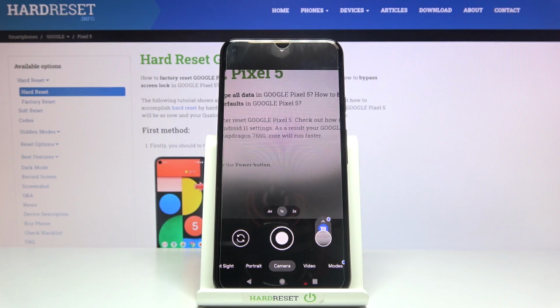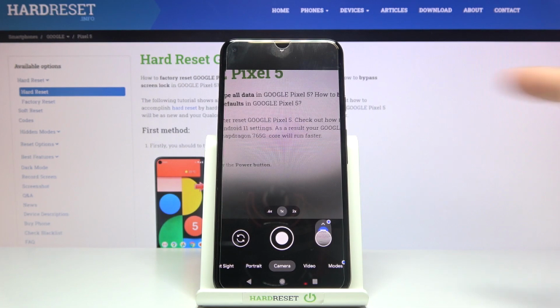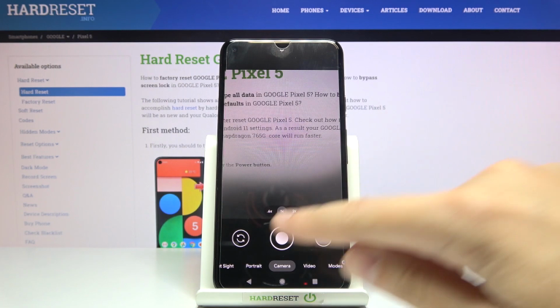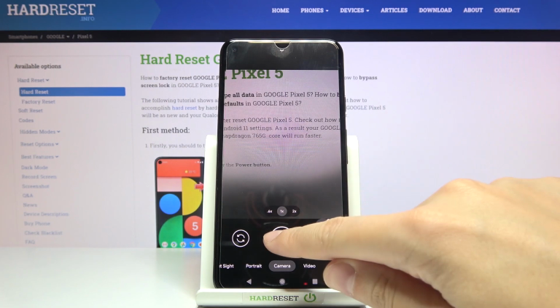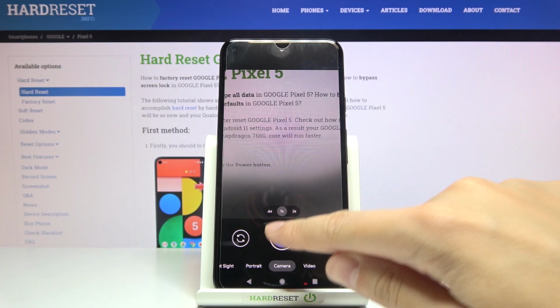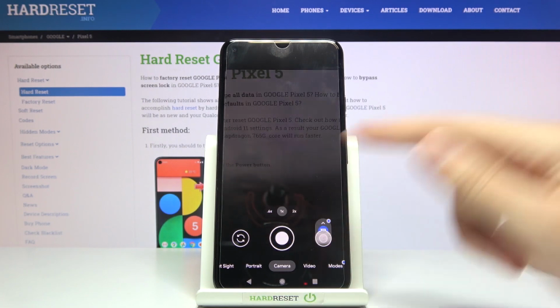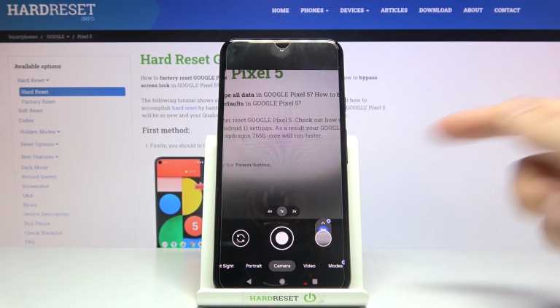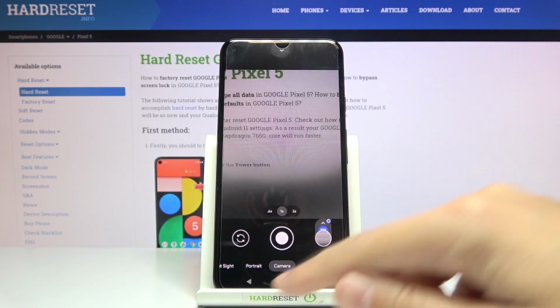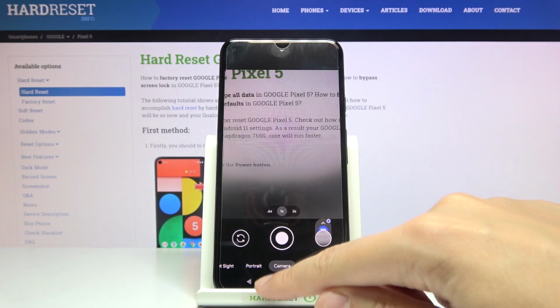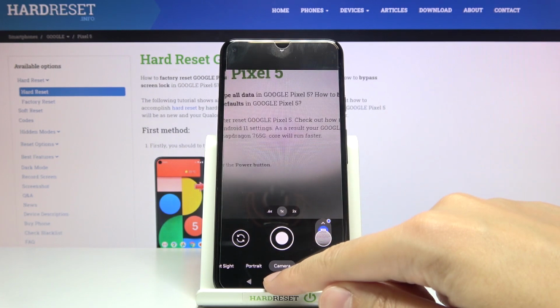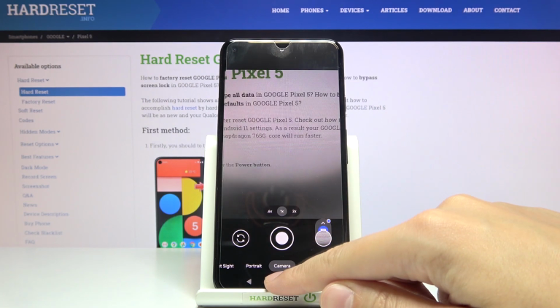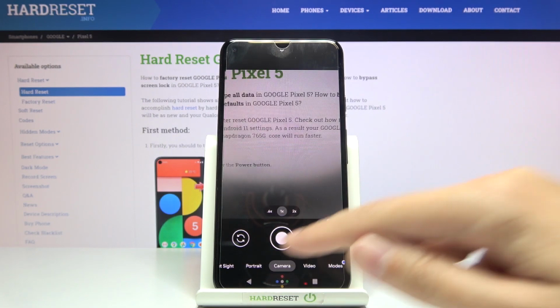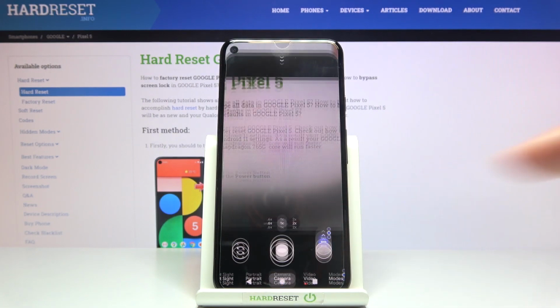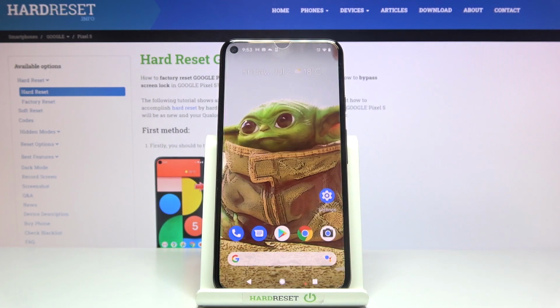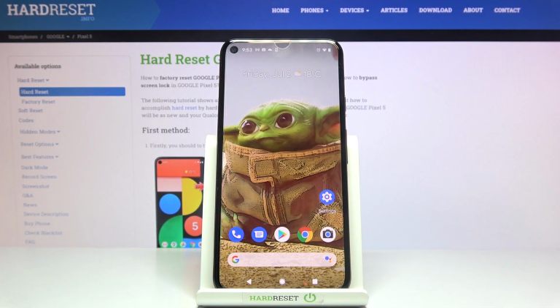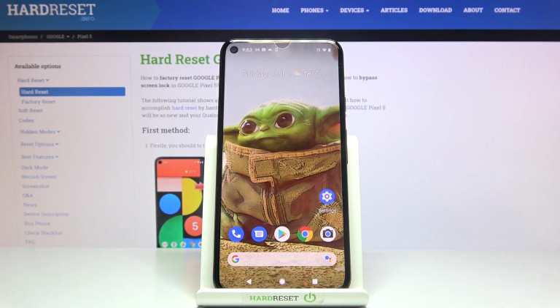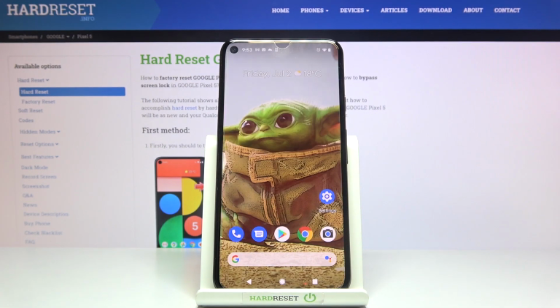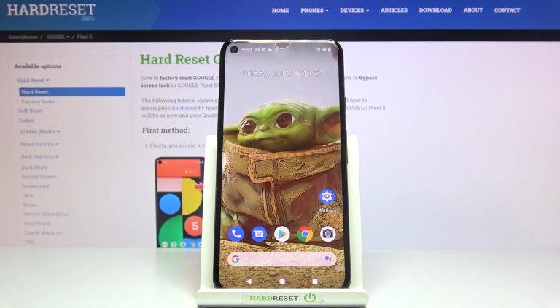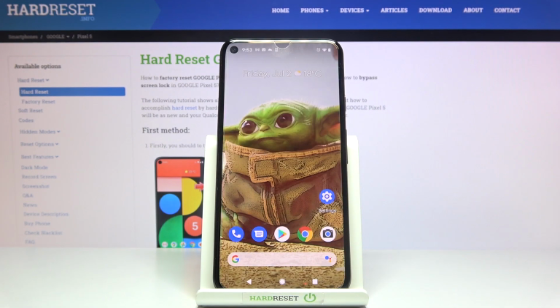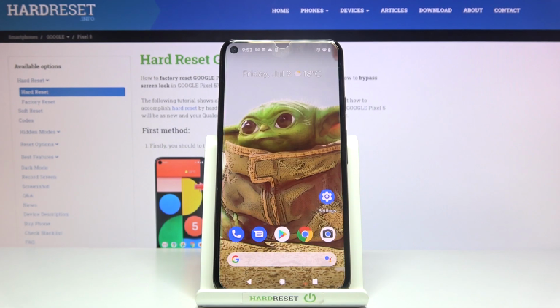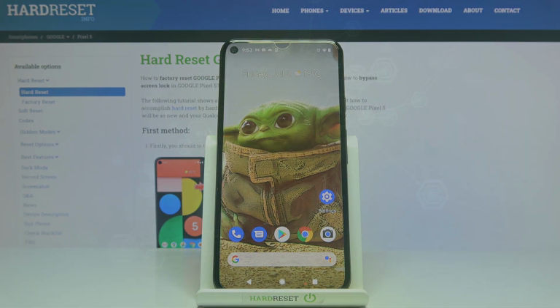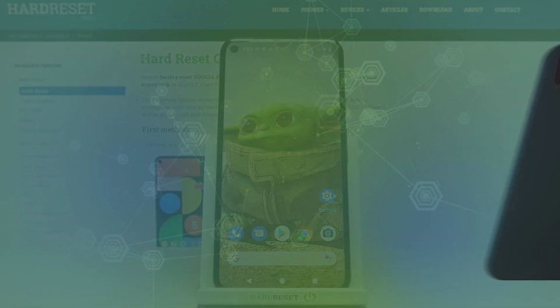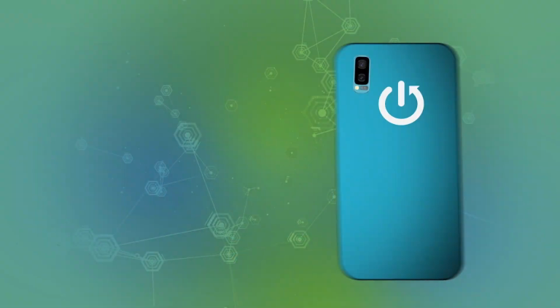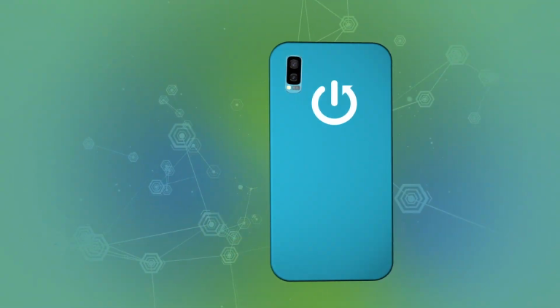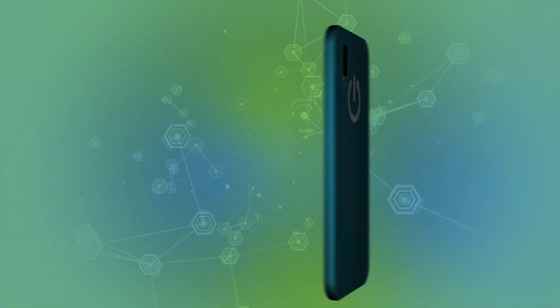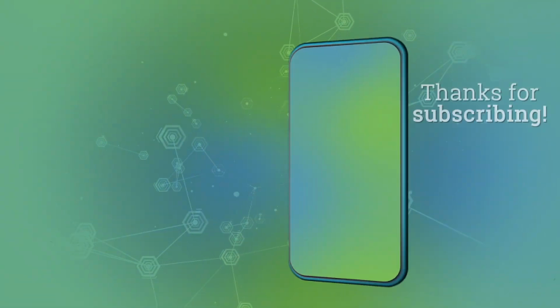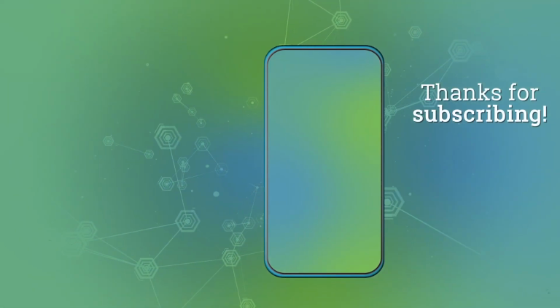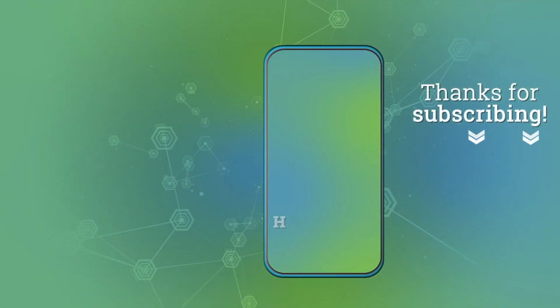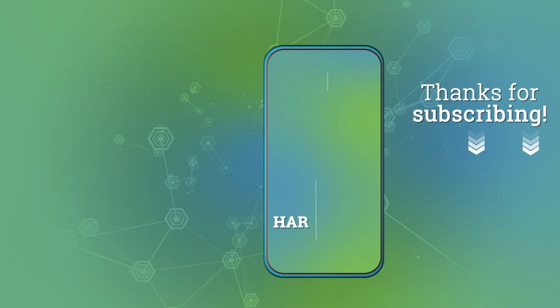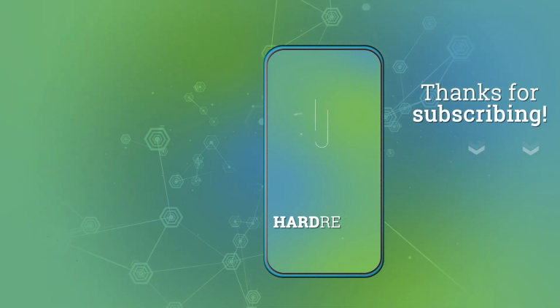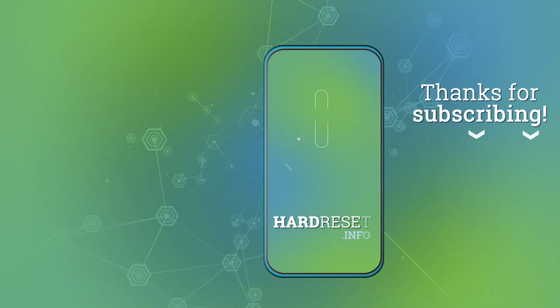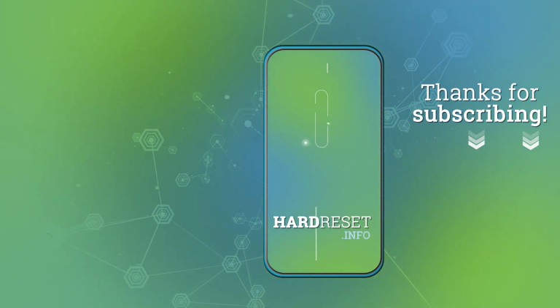And that's all. Thanks for watching, subscribe to my channel and leave a thumbs up. Thank you.